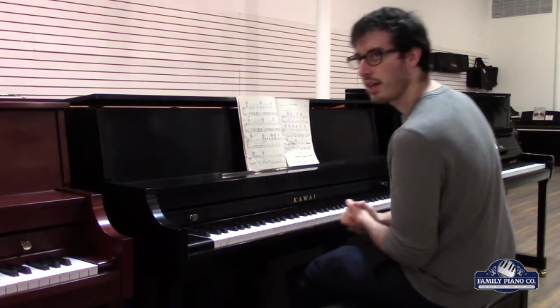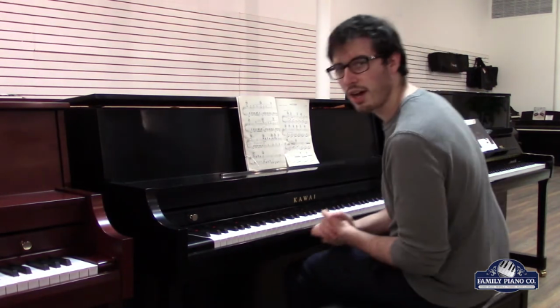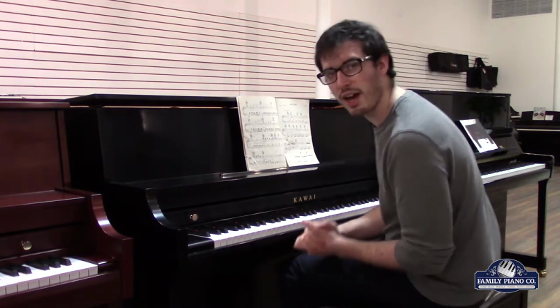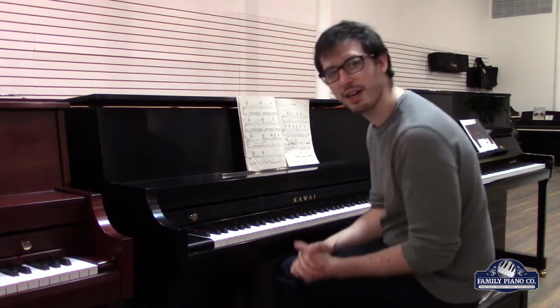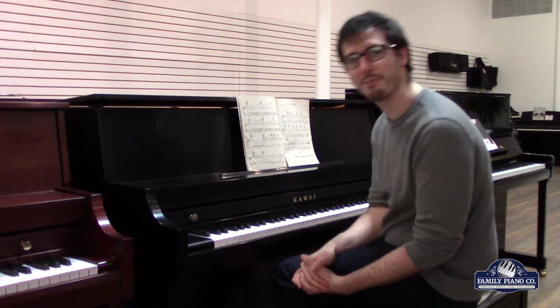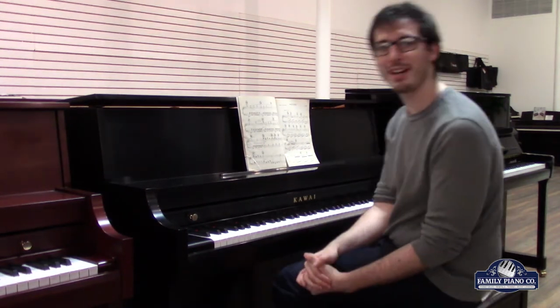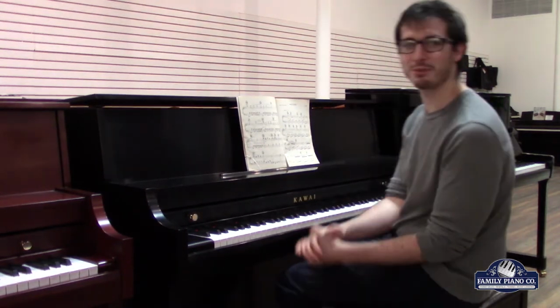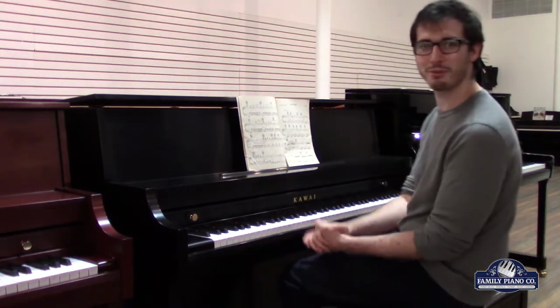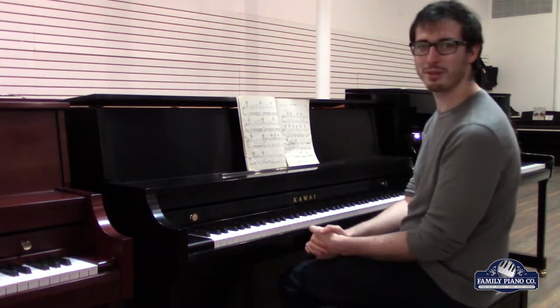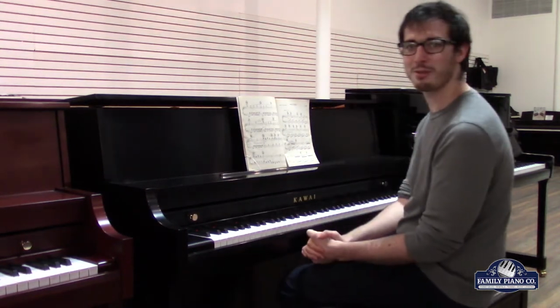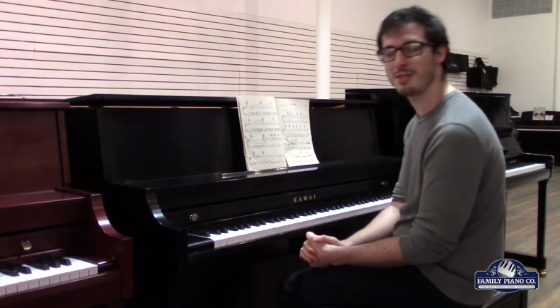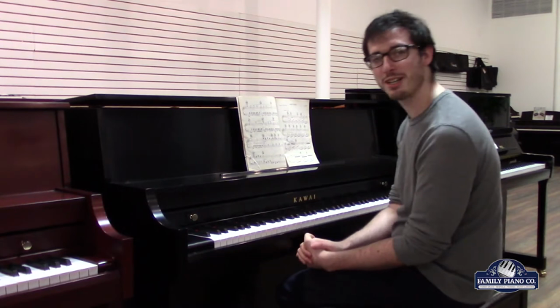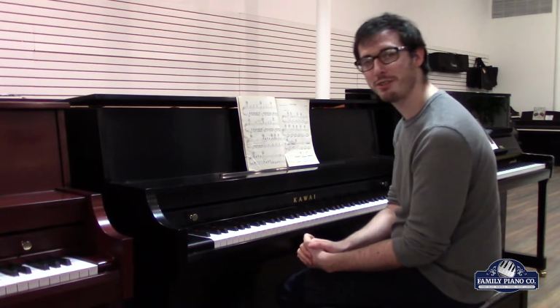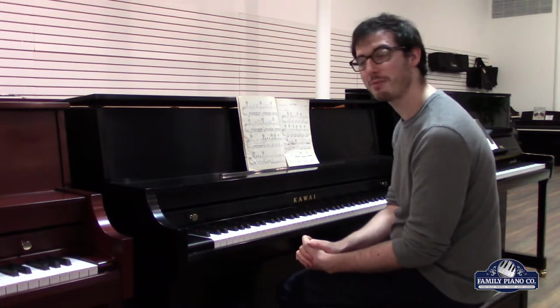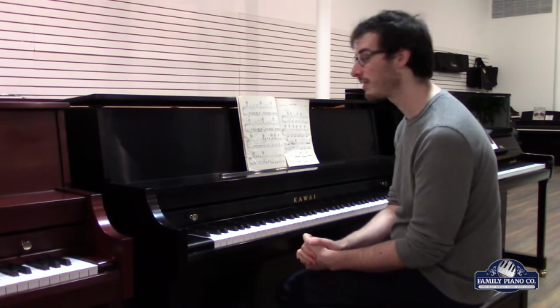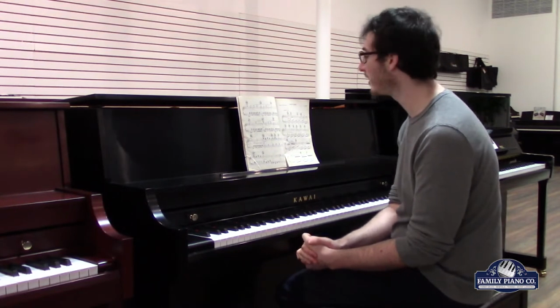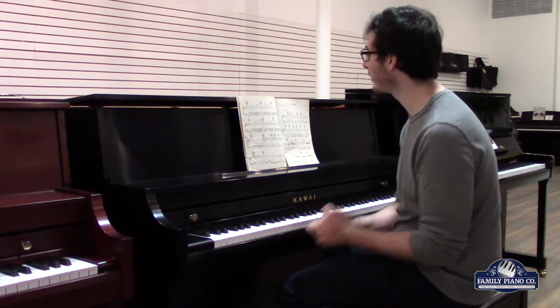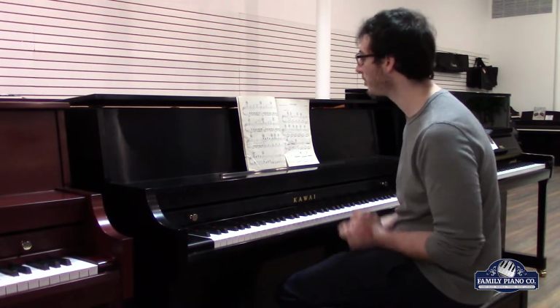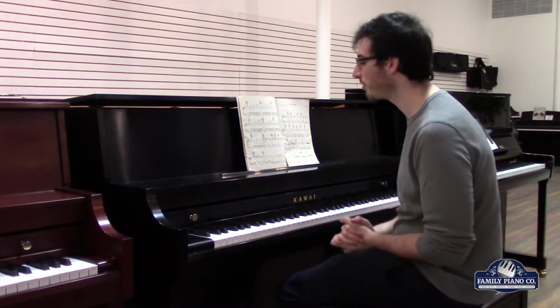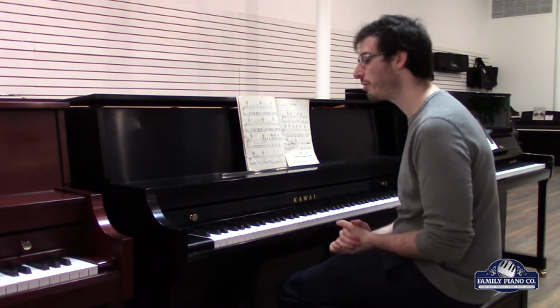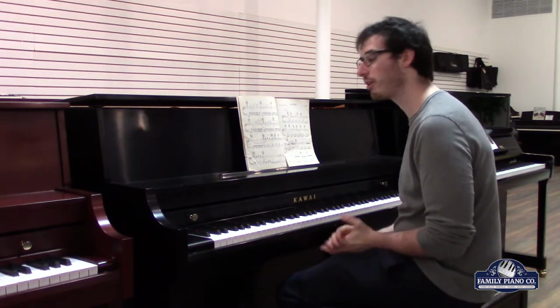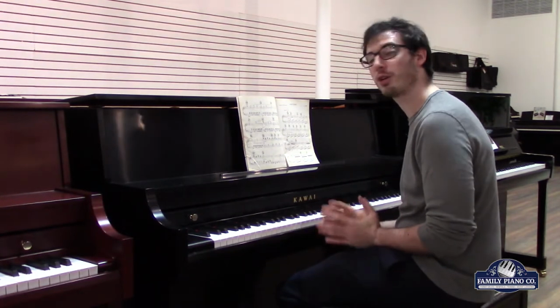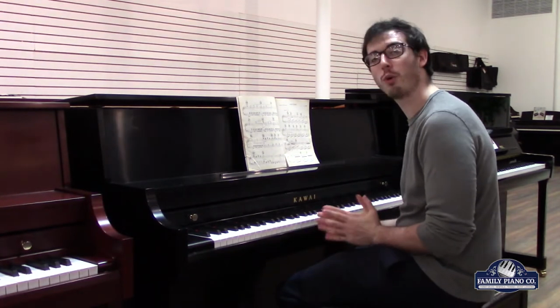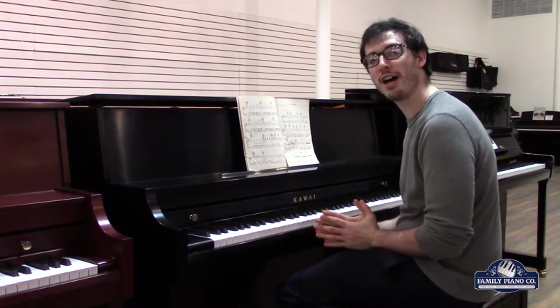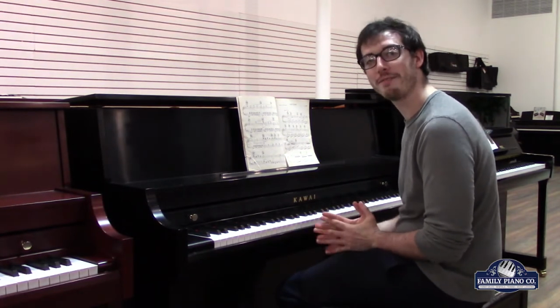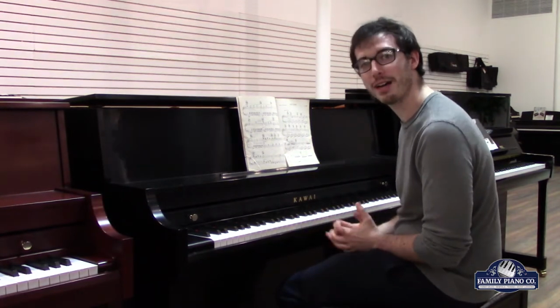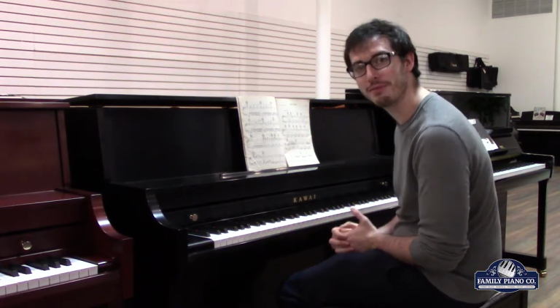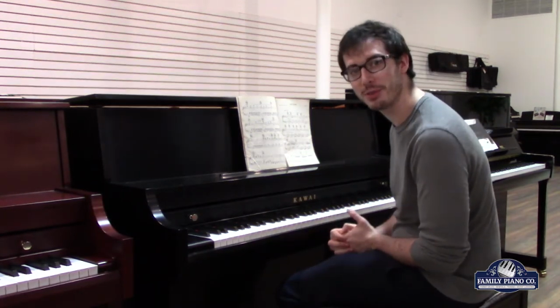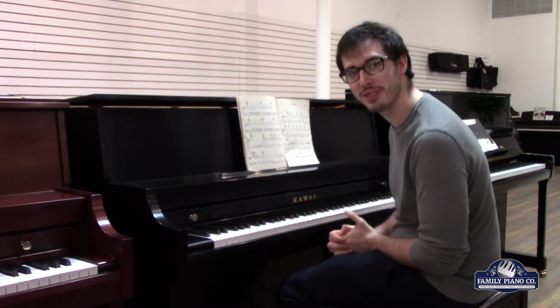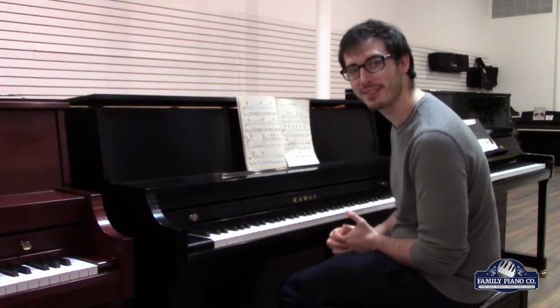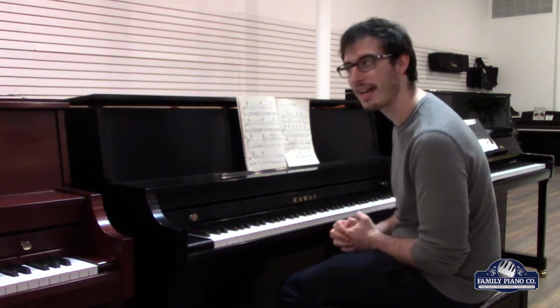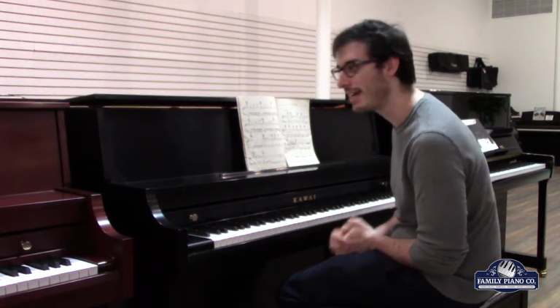Hi, I'm Max with Family Piano, and I'm excited to show you our Kawai 506N.